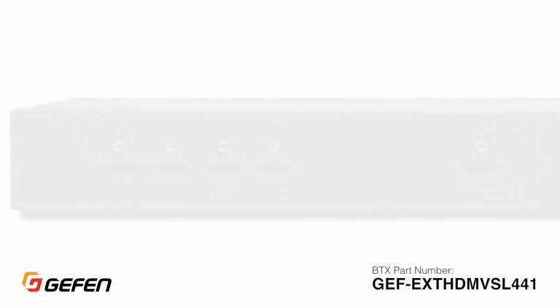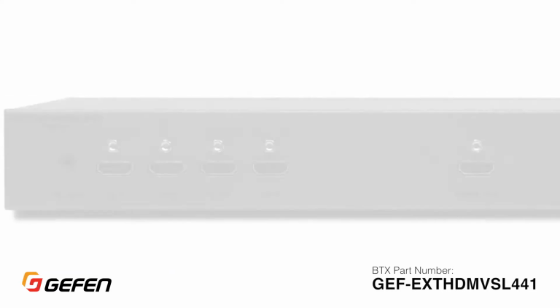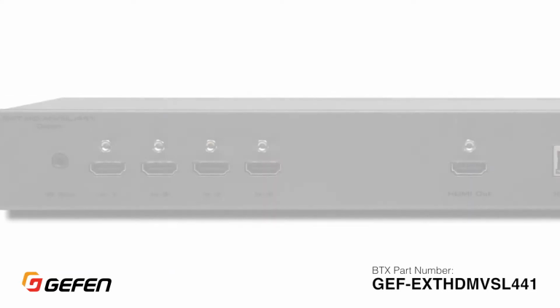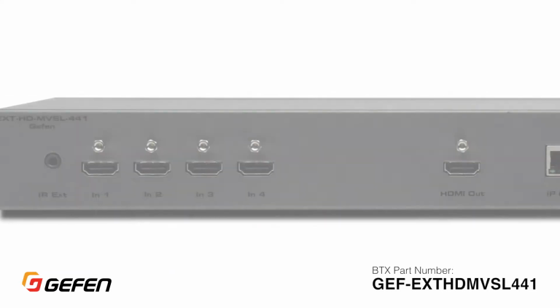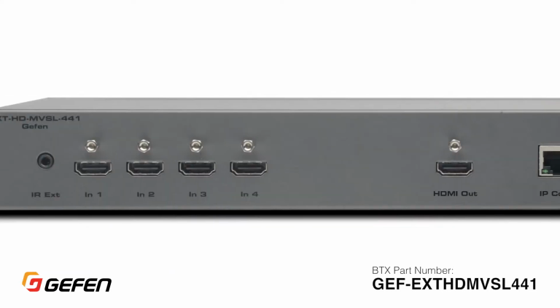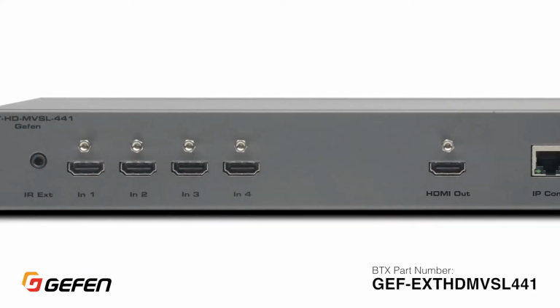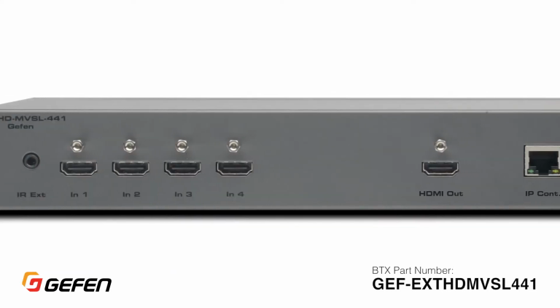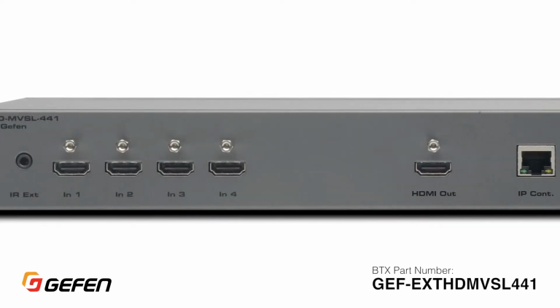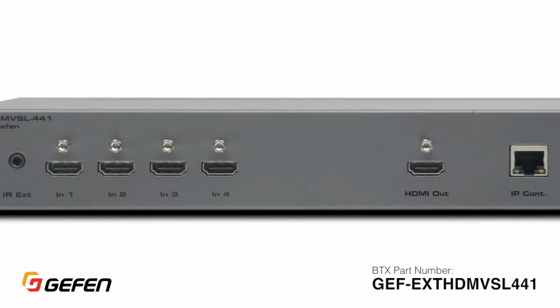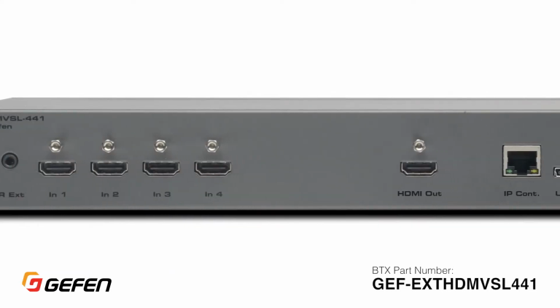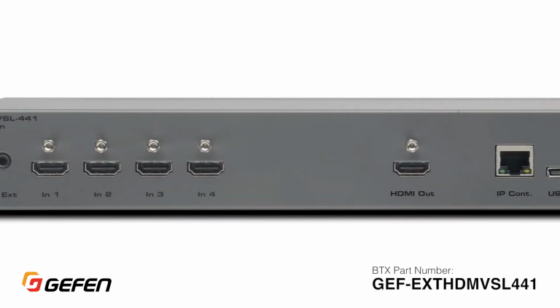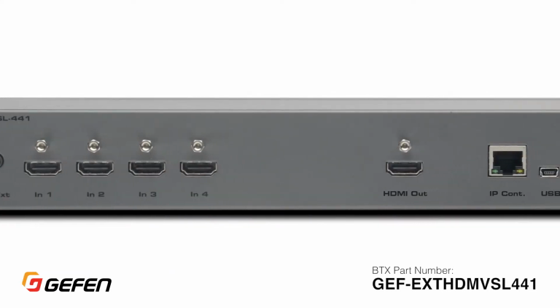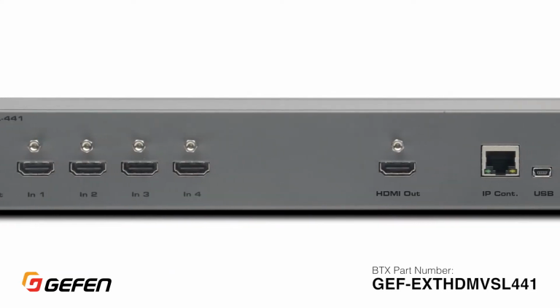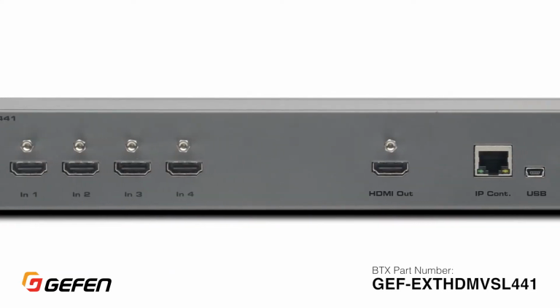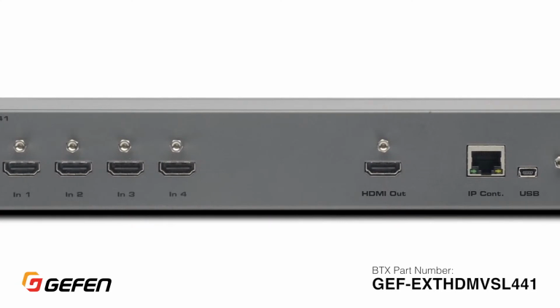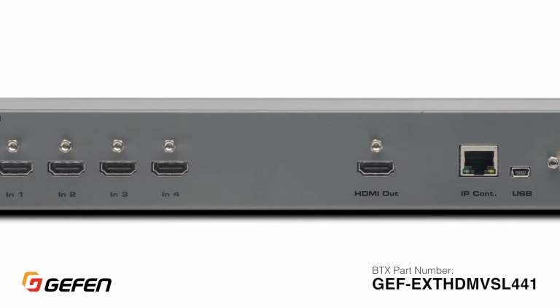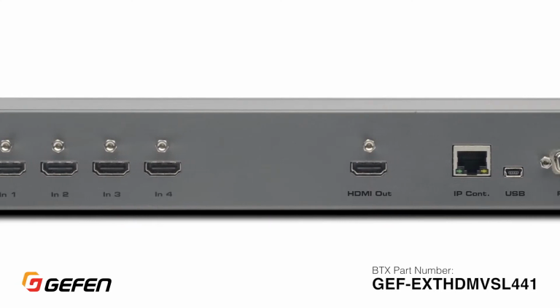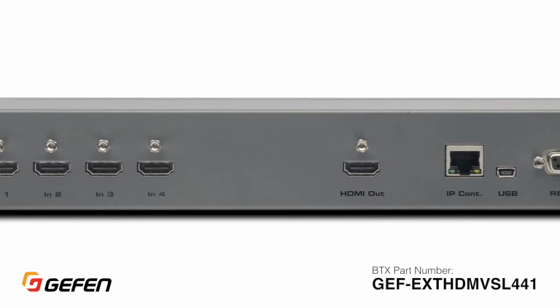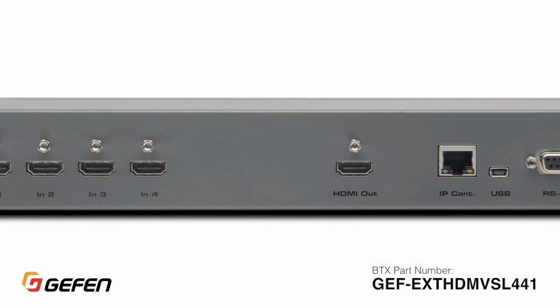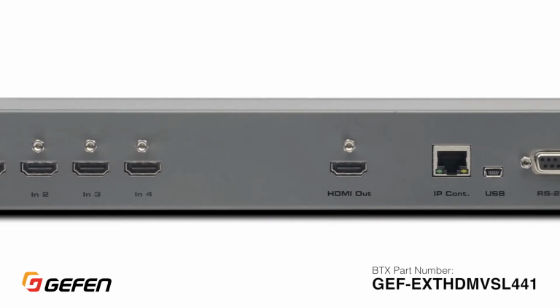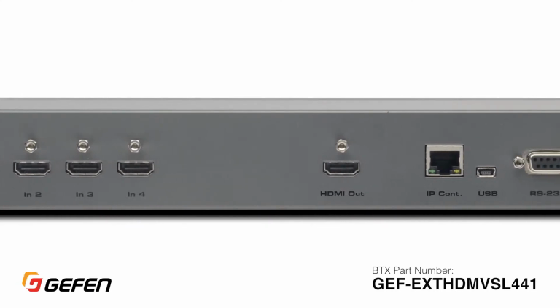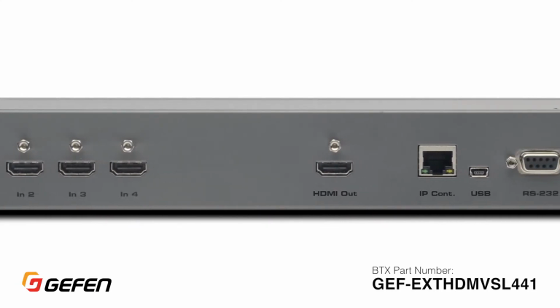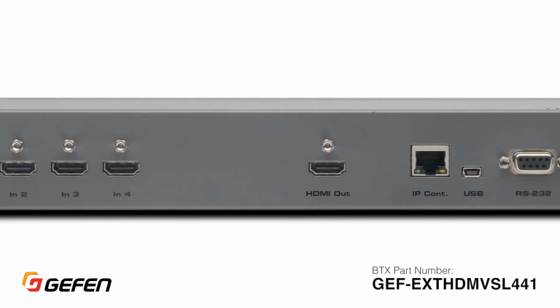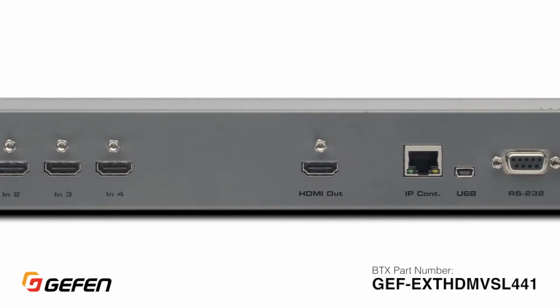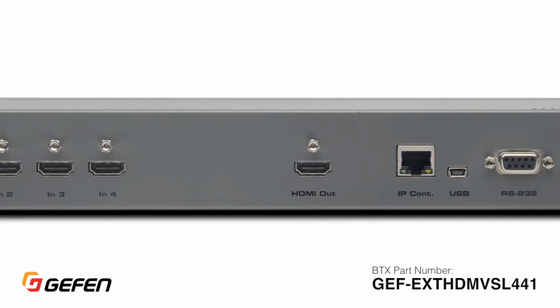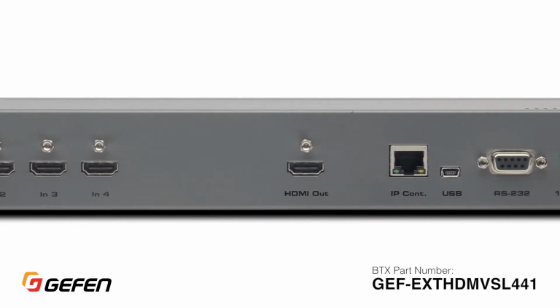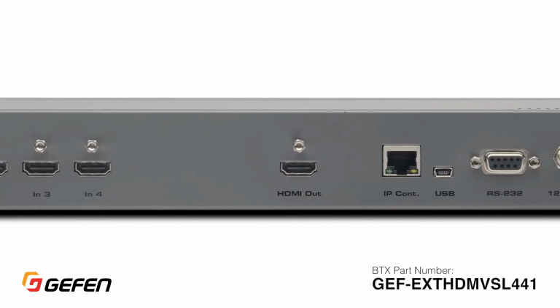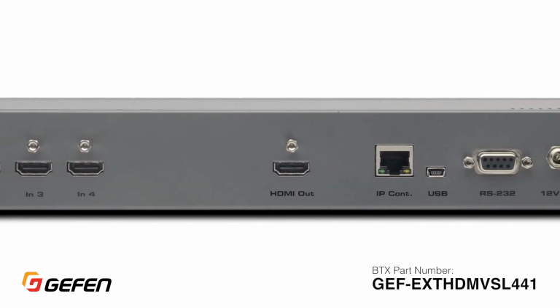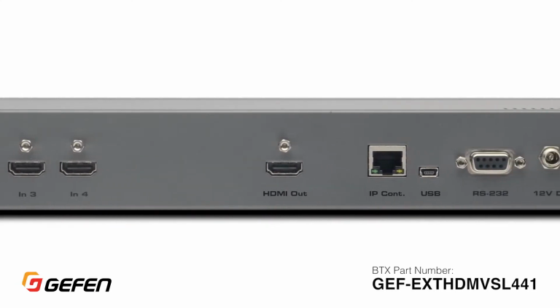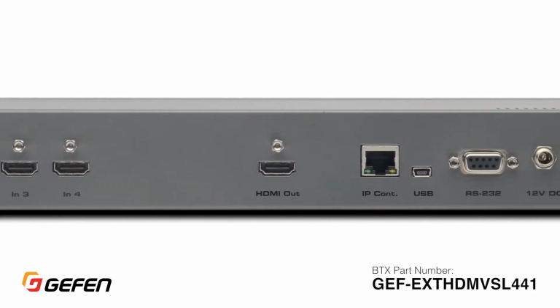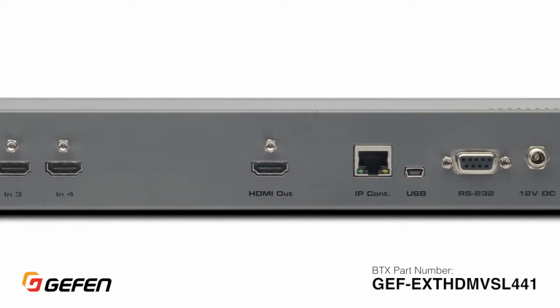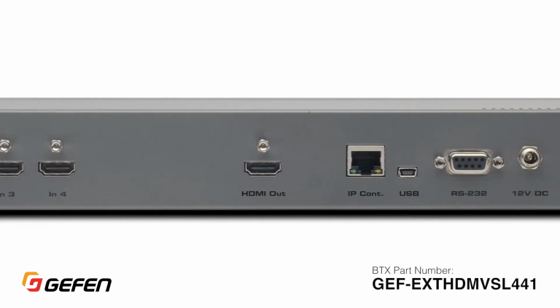This is, of course, just one of the many scenarios that can be accomplished with the Geffen Multiview seamless switcher.